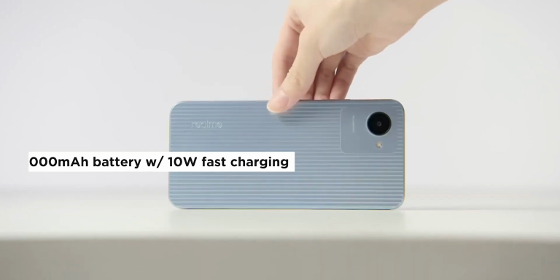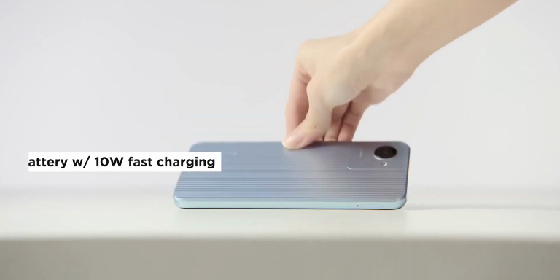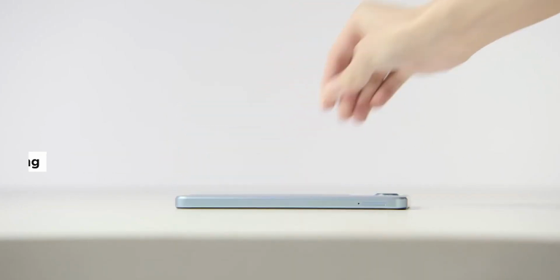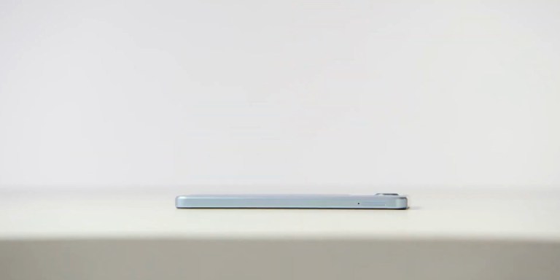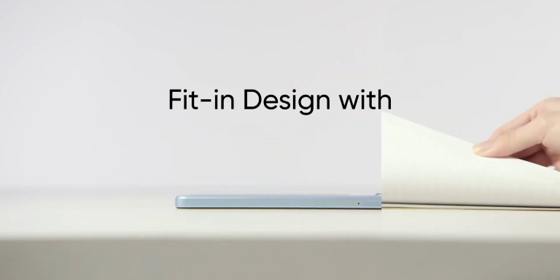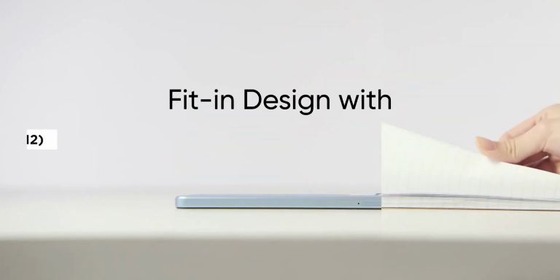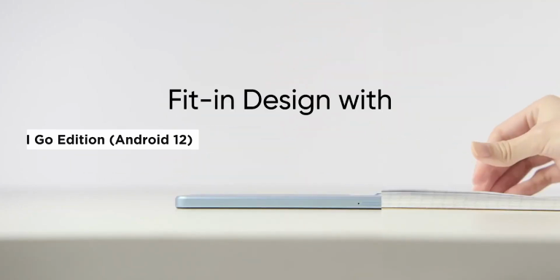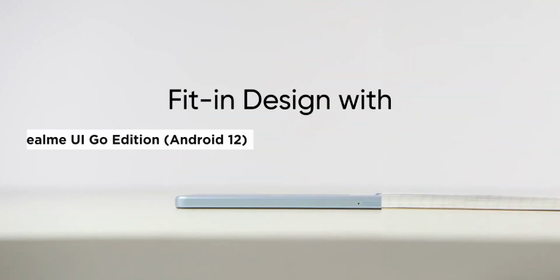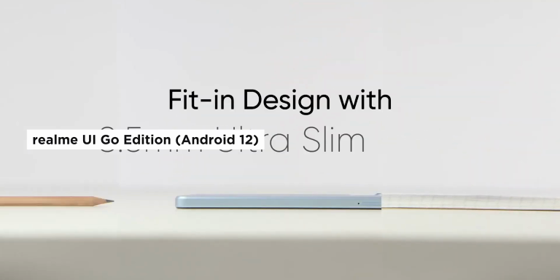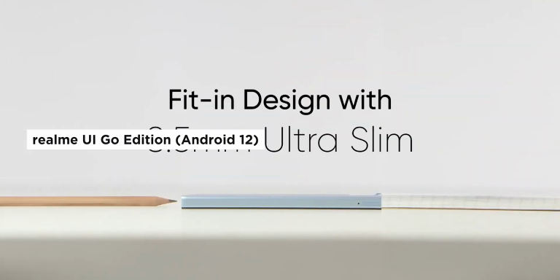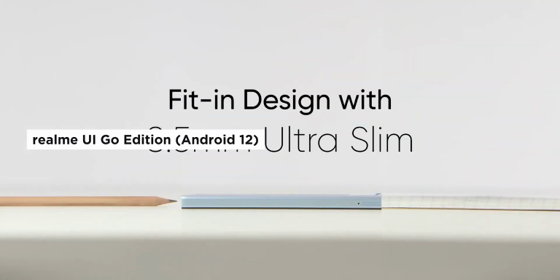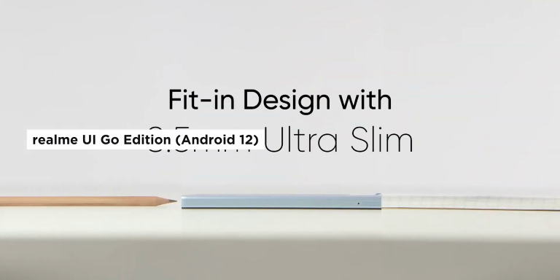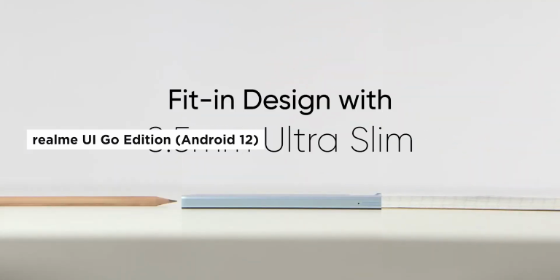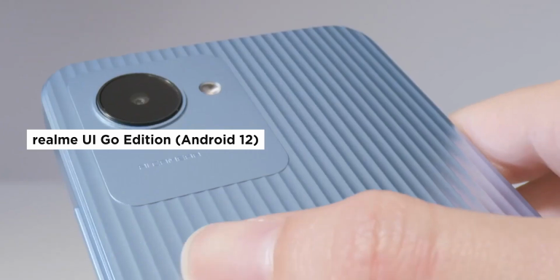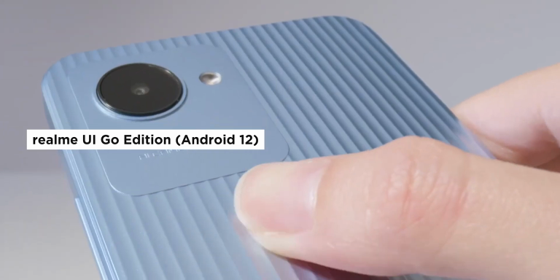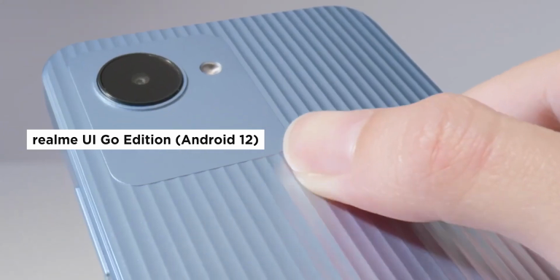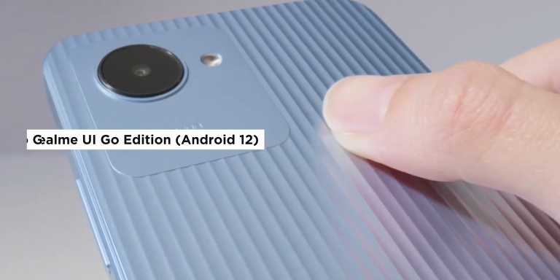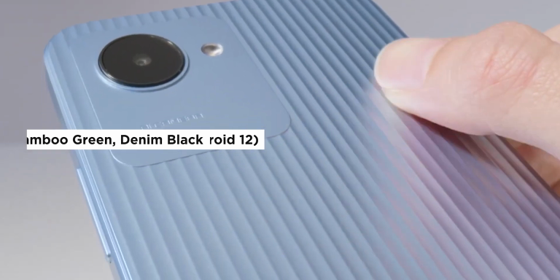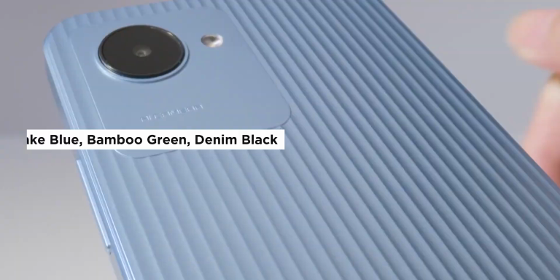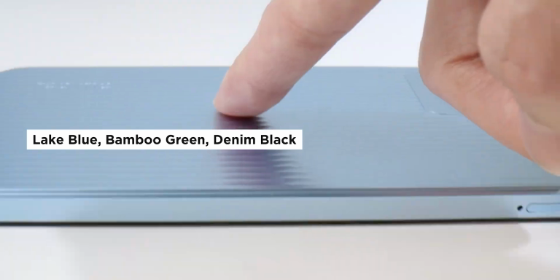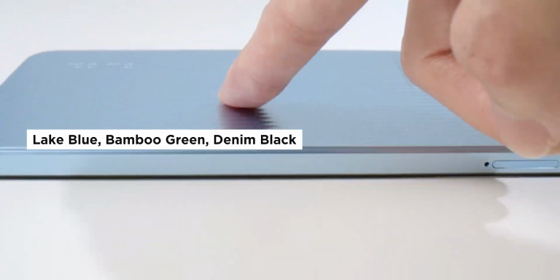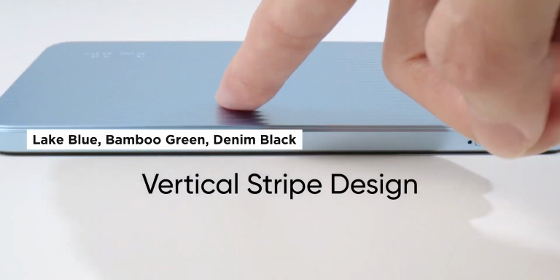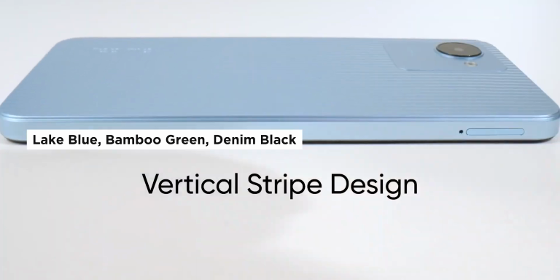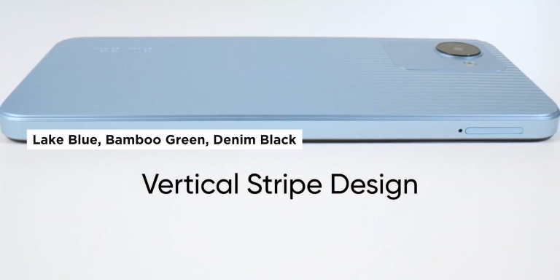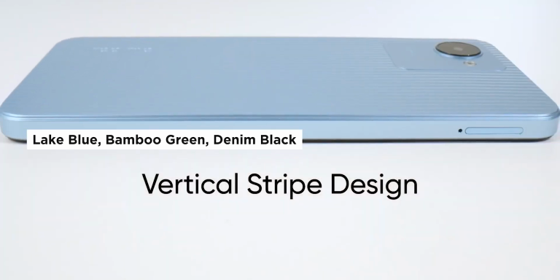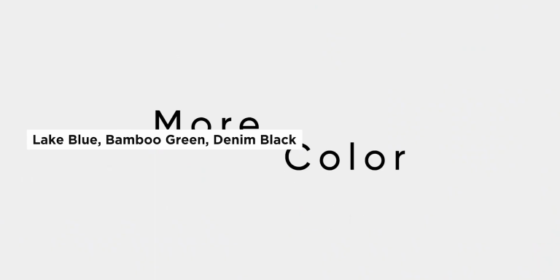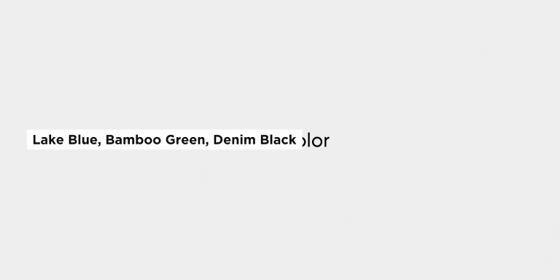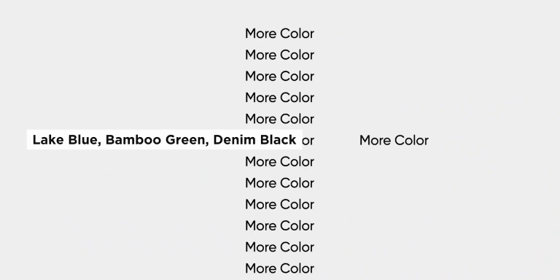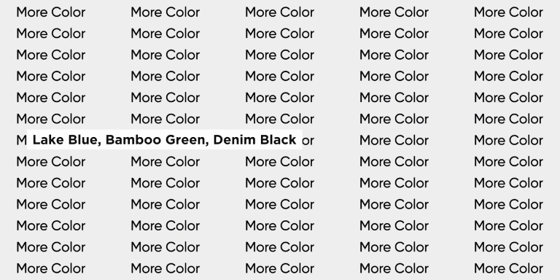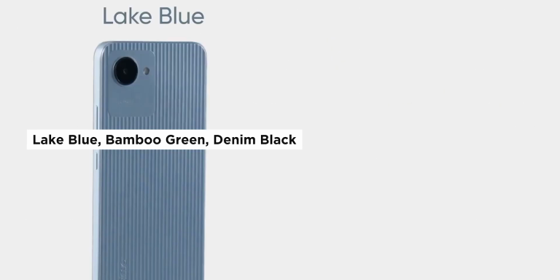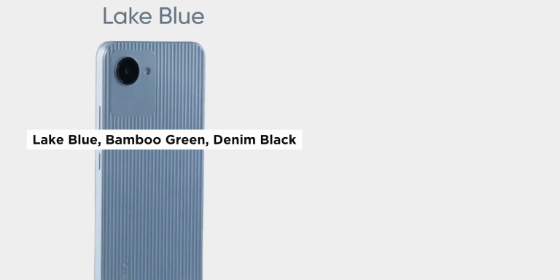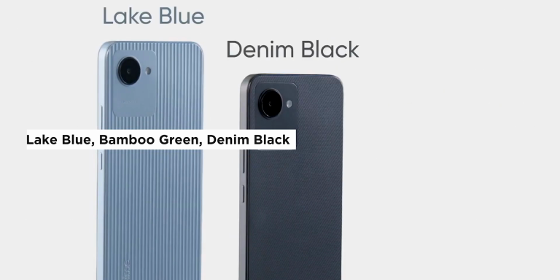The C30 runs on Realme UI Go Edition based on Android 12. The colors available are Lake Blue, Bamboo Green, and Denim Black.